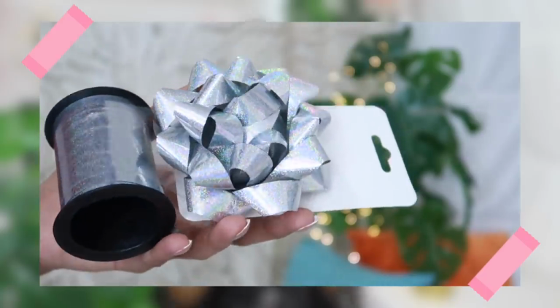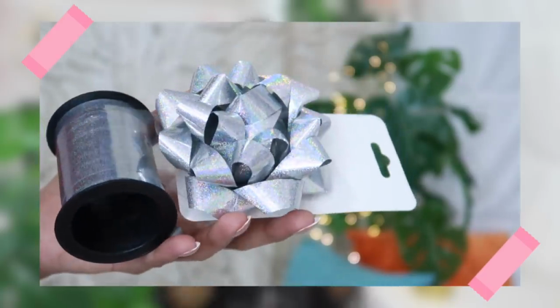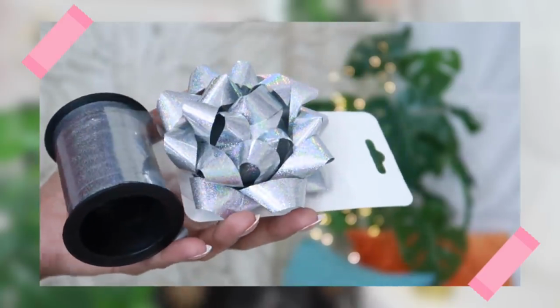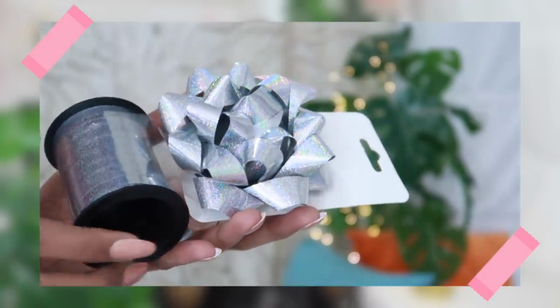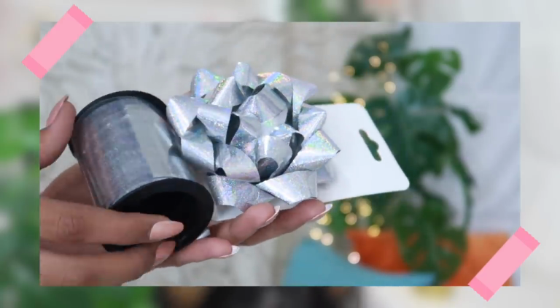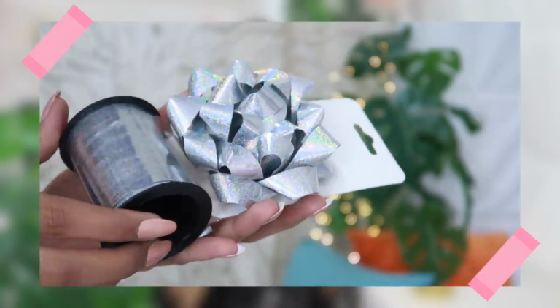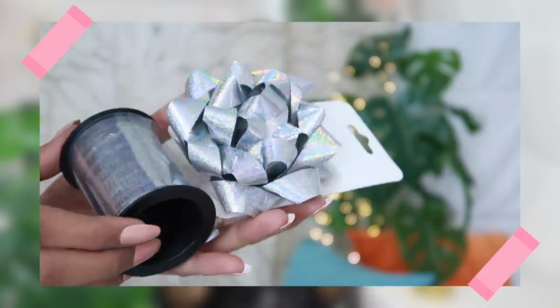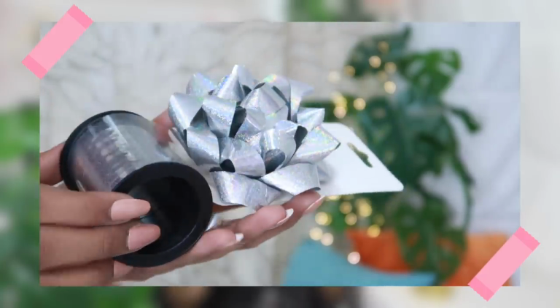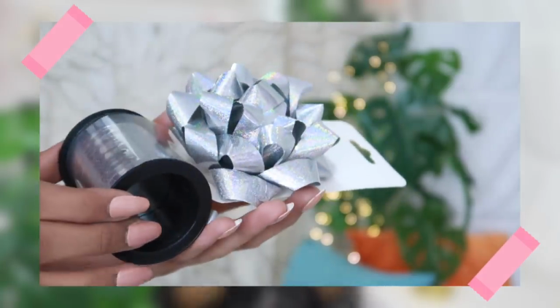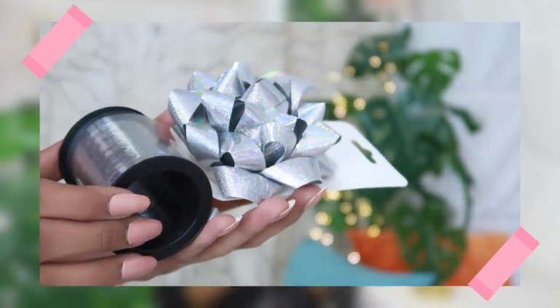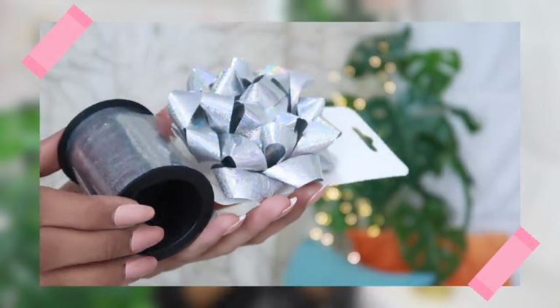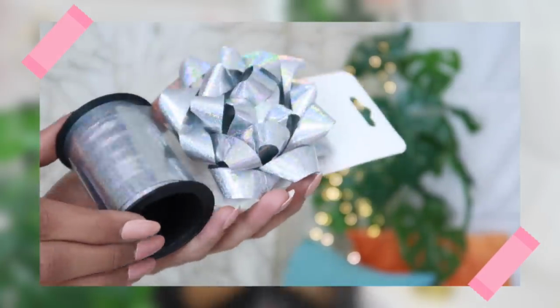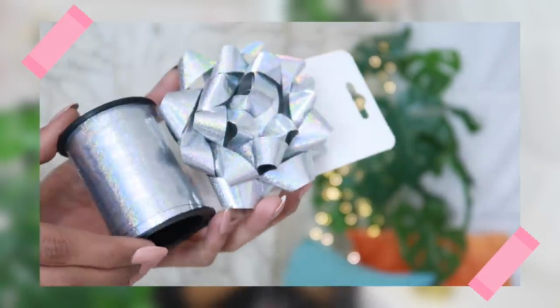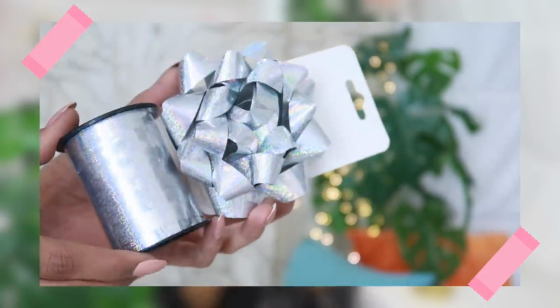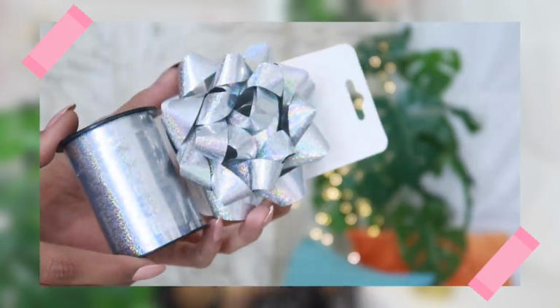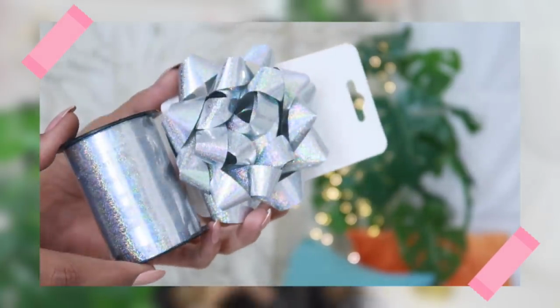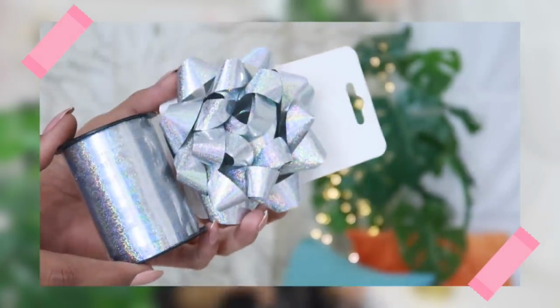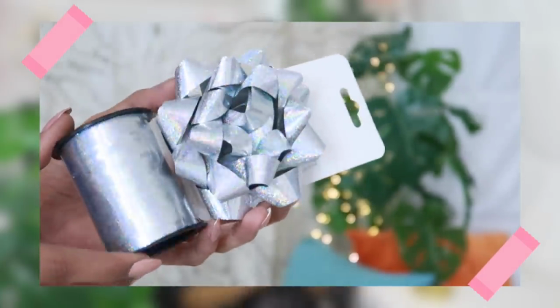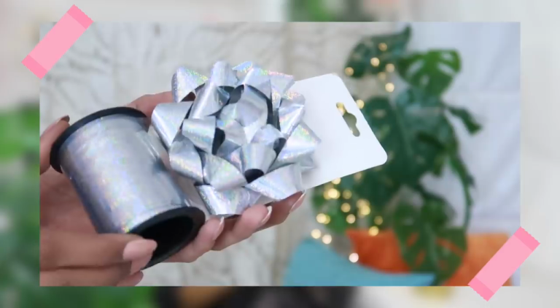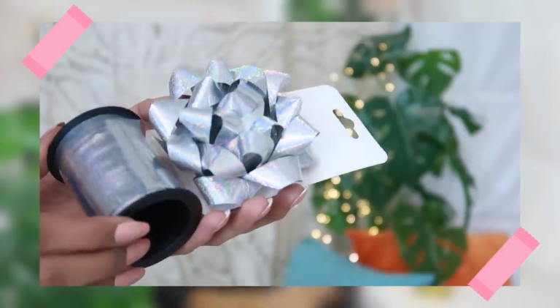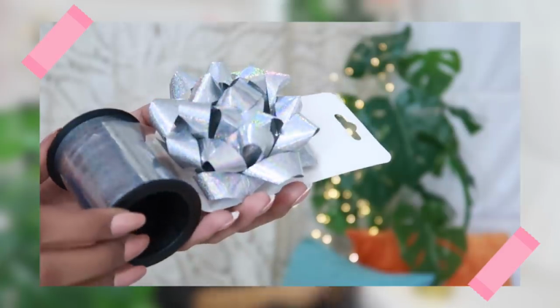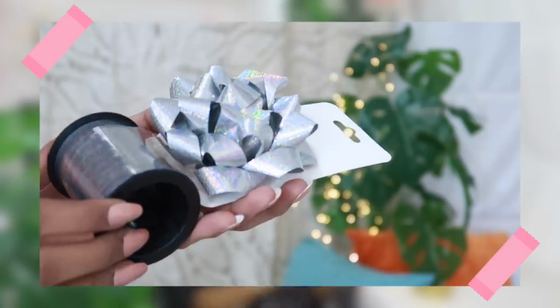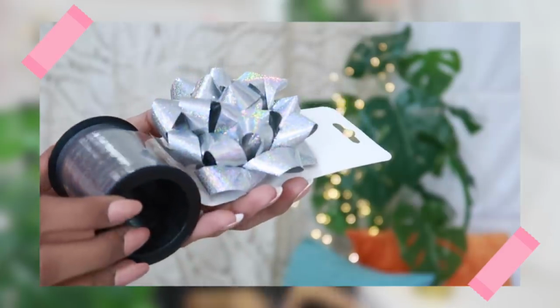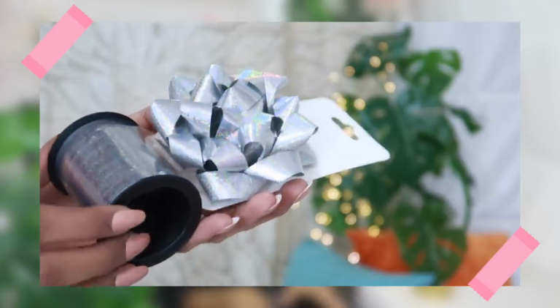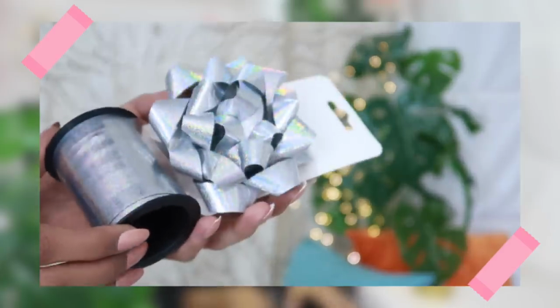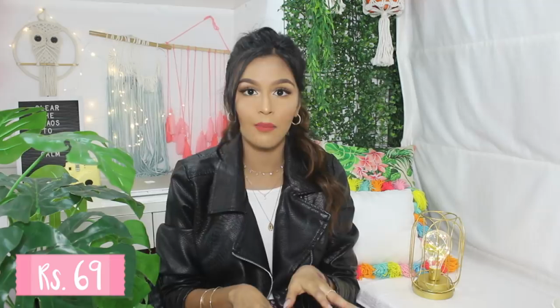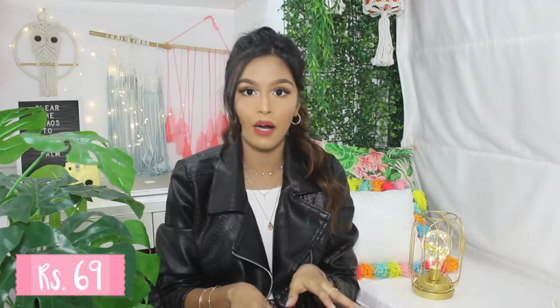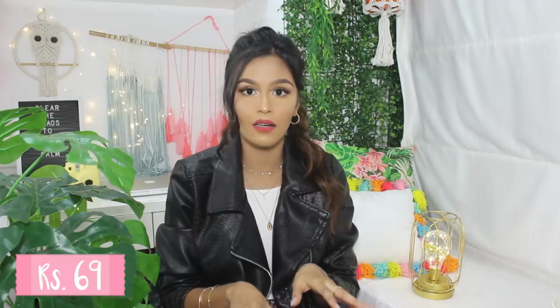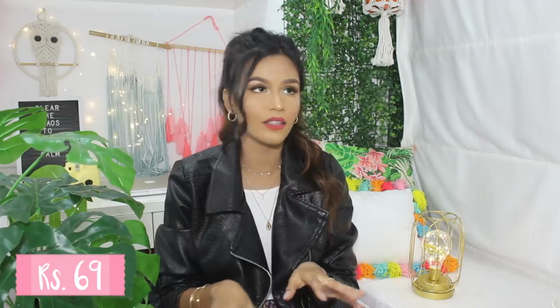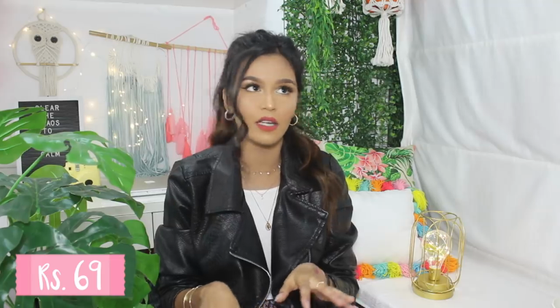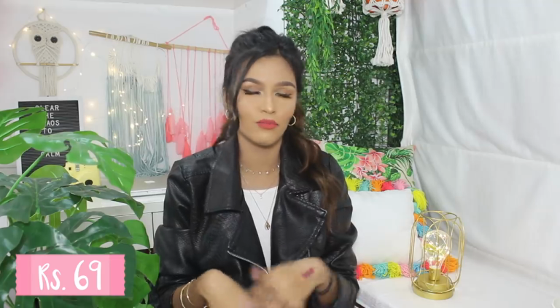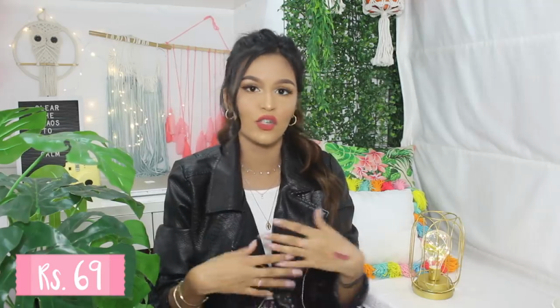I also picked up a bow and ribbon that went along with the gift wrapping, and both of them are holographic. I haven't used them yet but they just looked so fancy I had to pick them up.